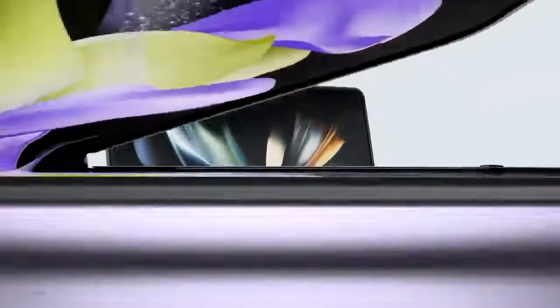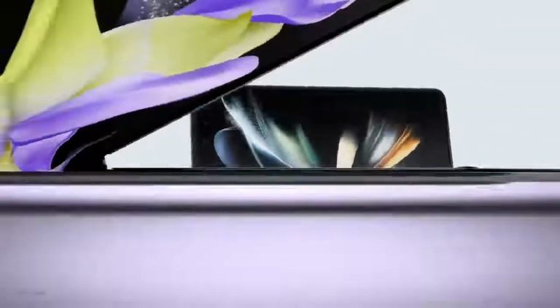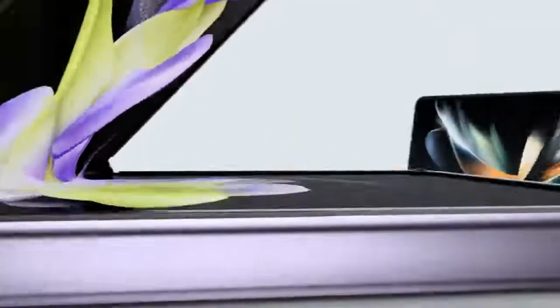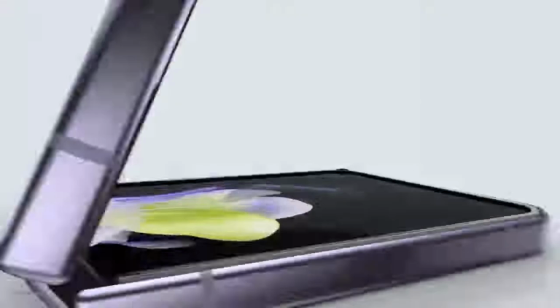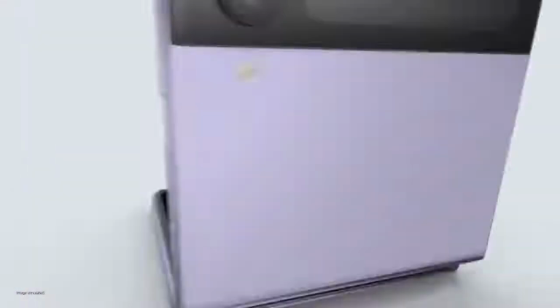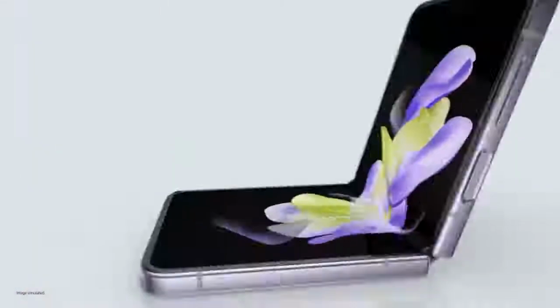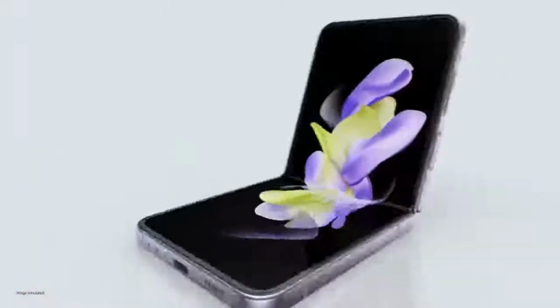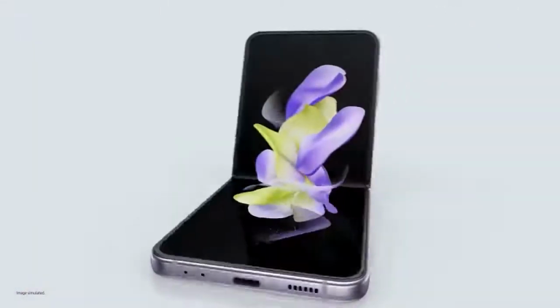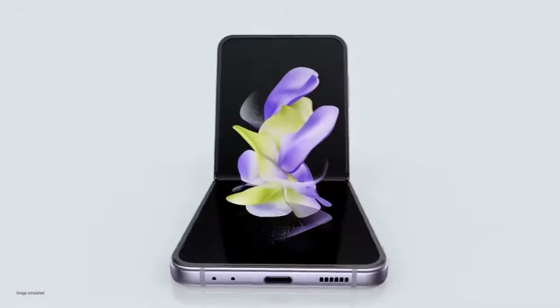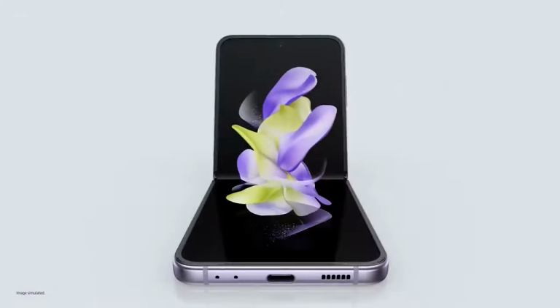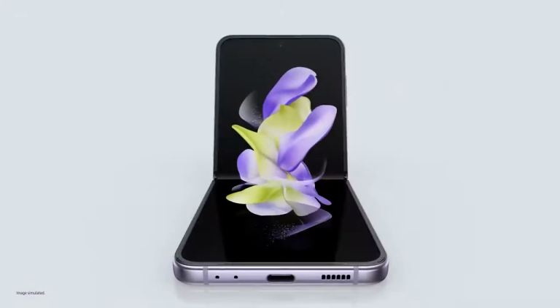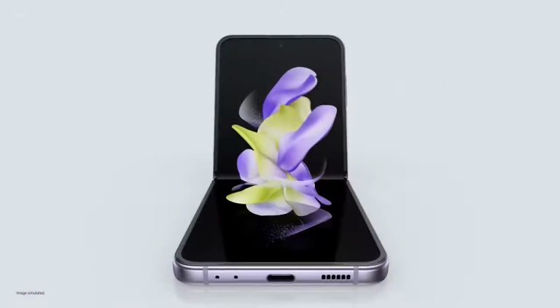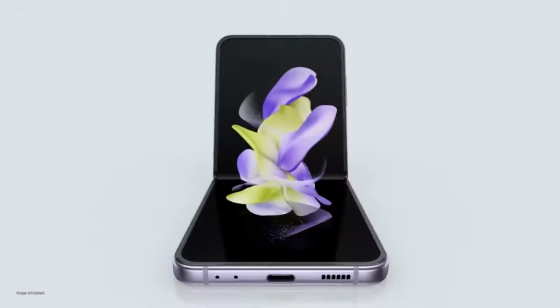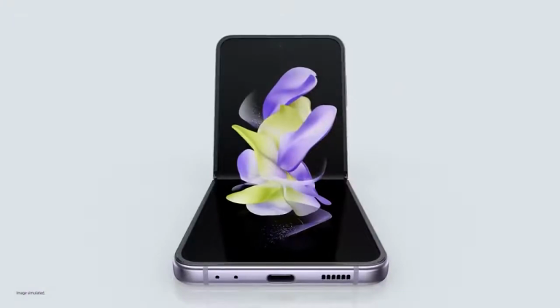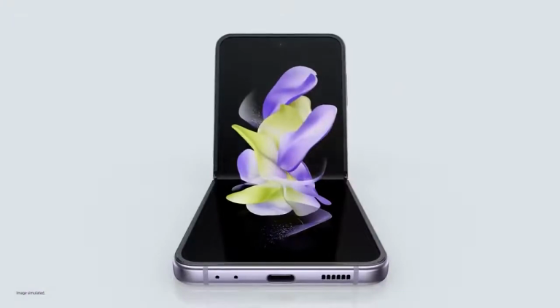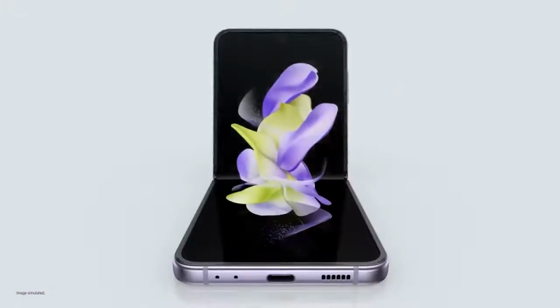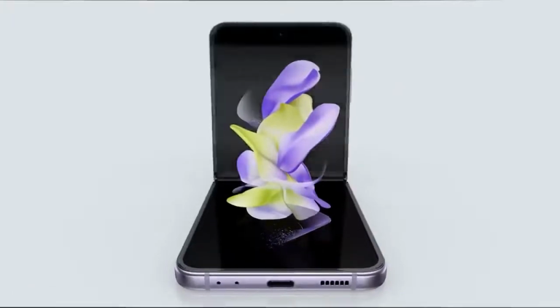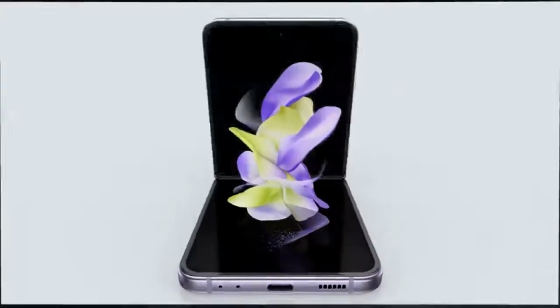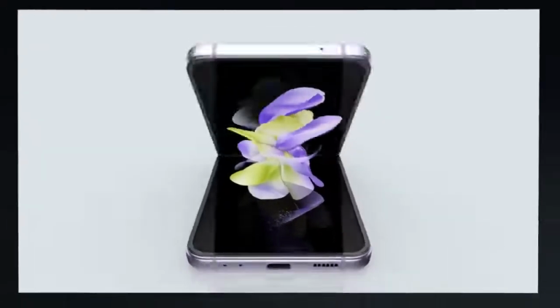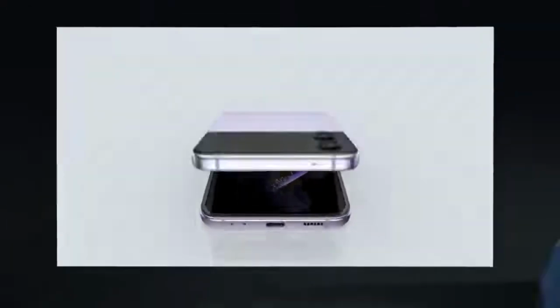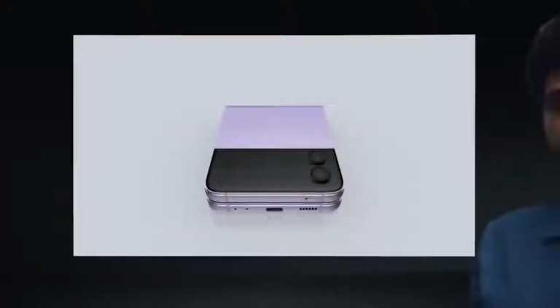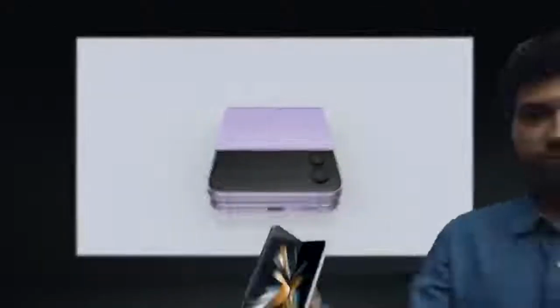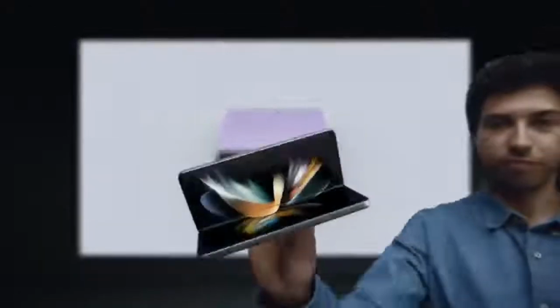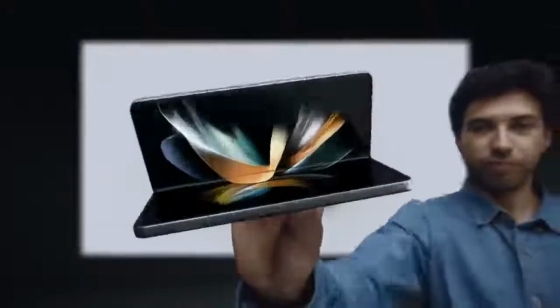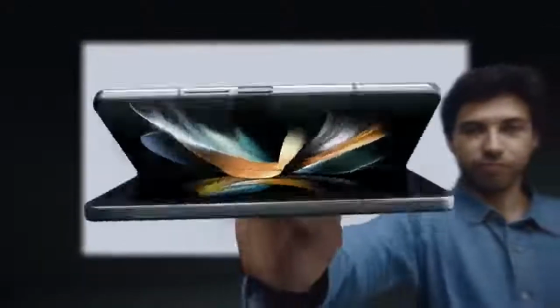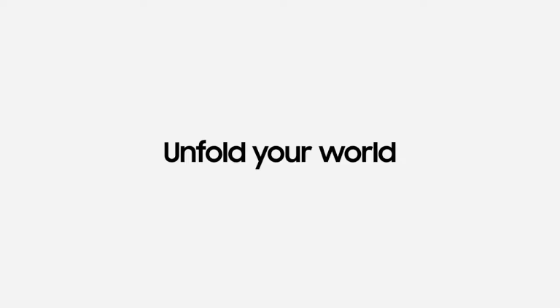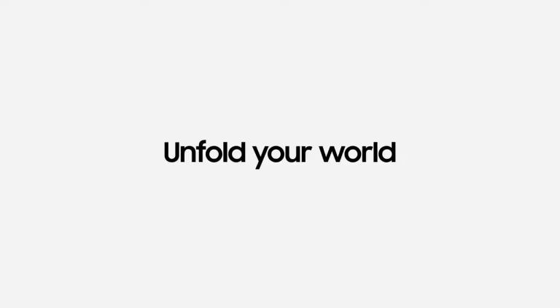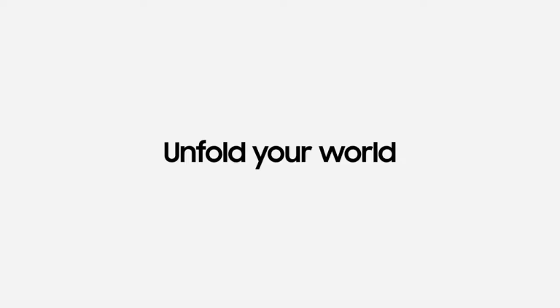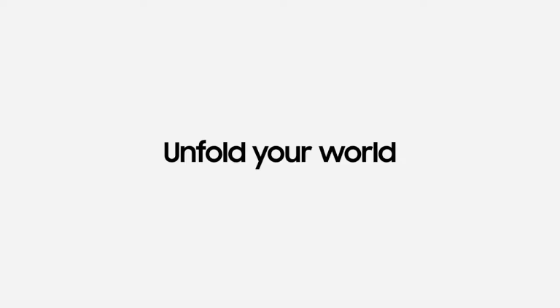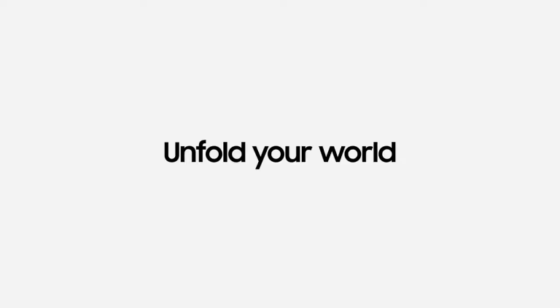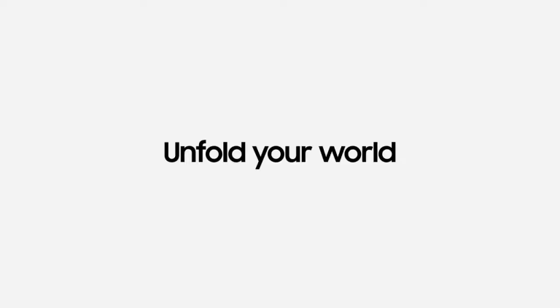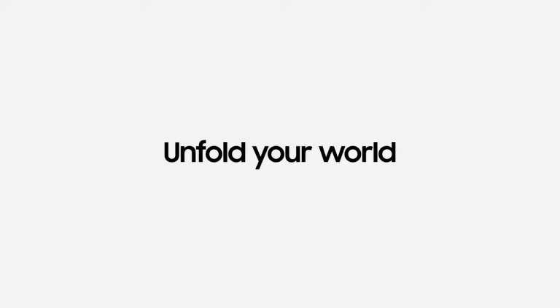Accomplish more than you ever thought possible with Z Fold 4. Unfold a new world of self-expression with Z Flip 4. That's a wrap.